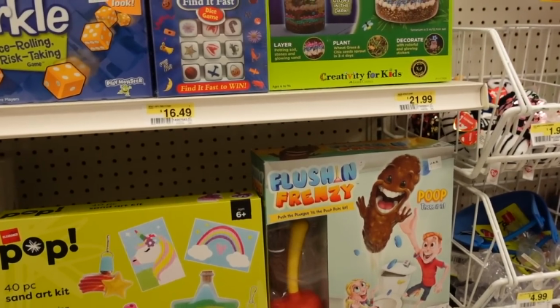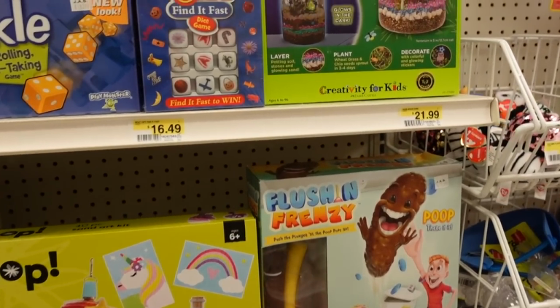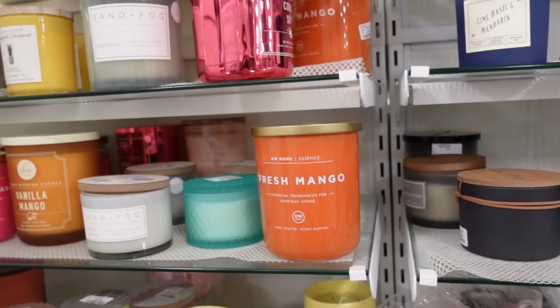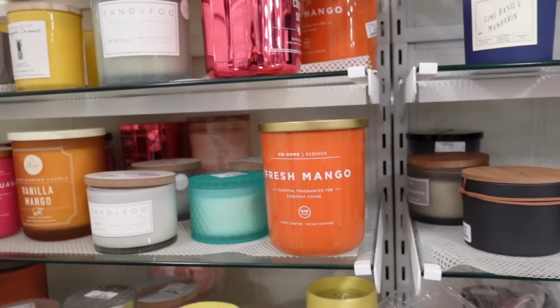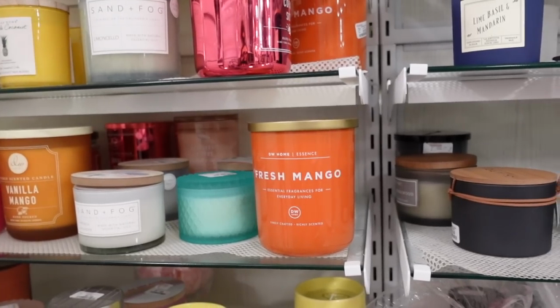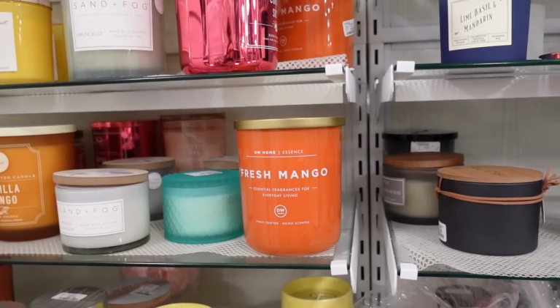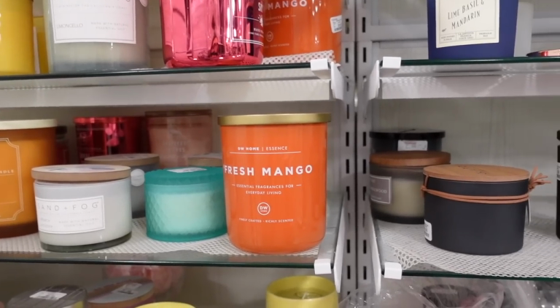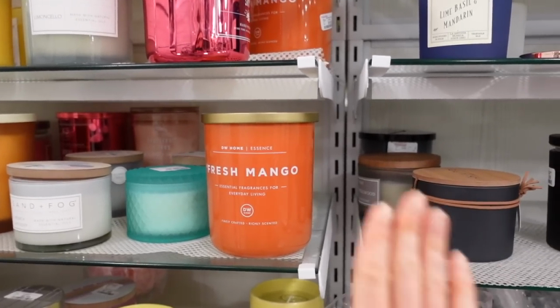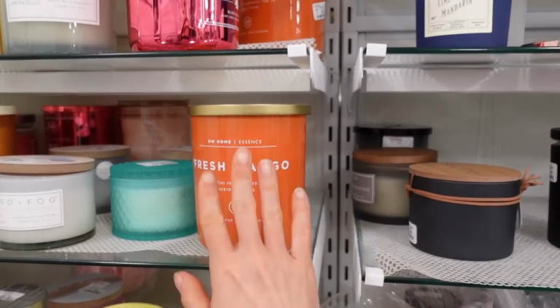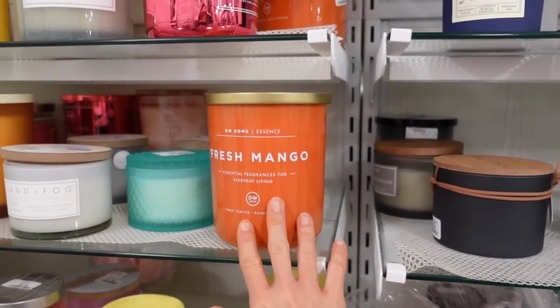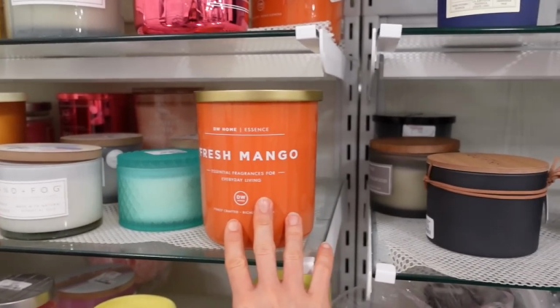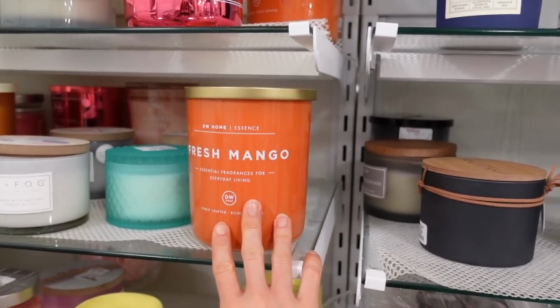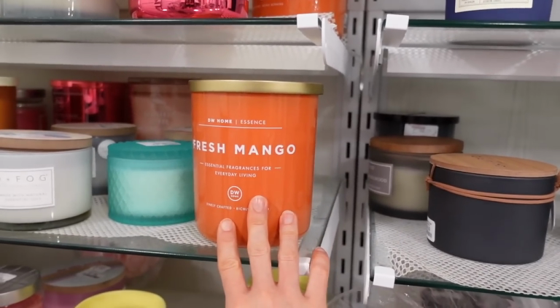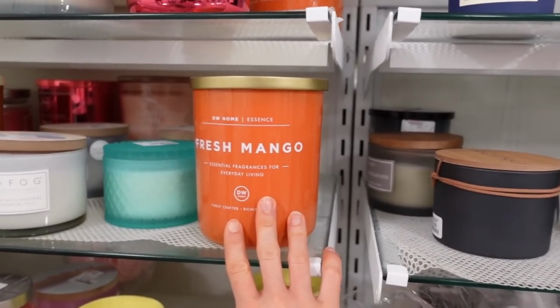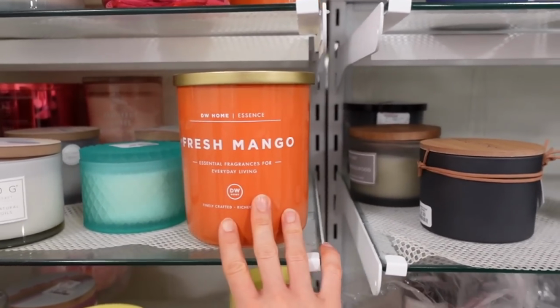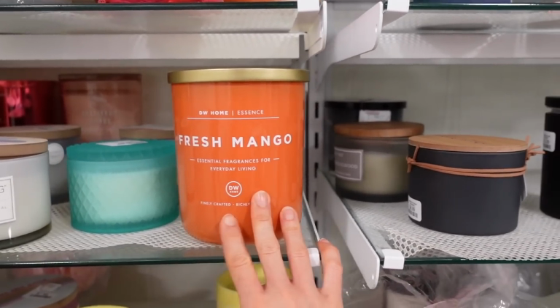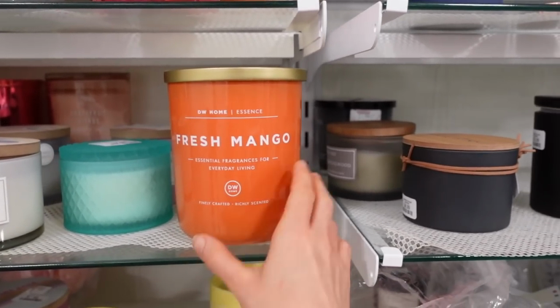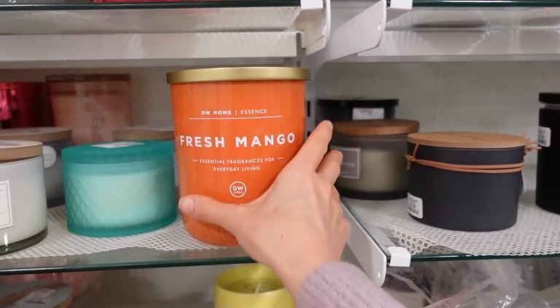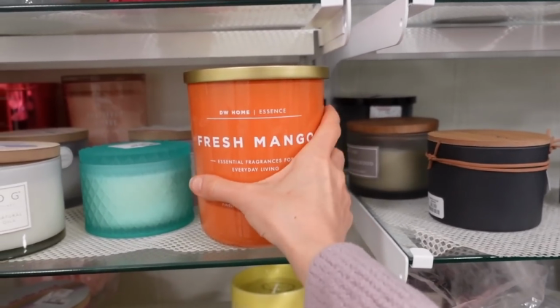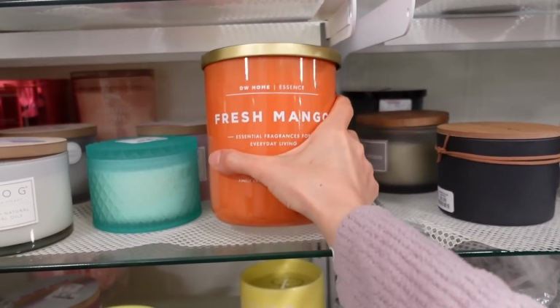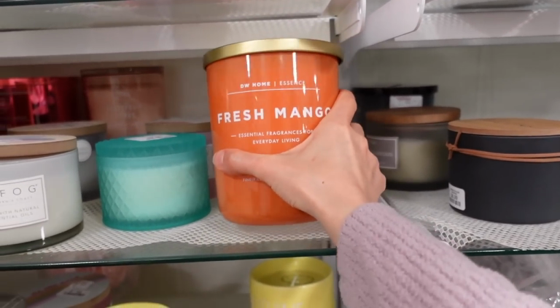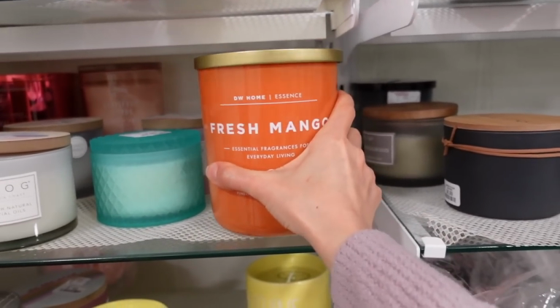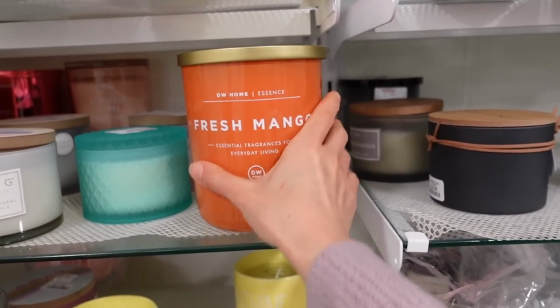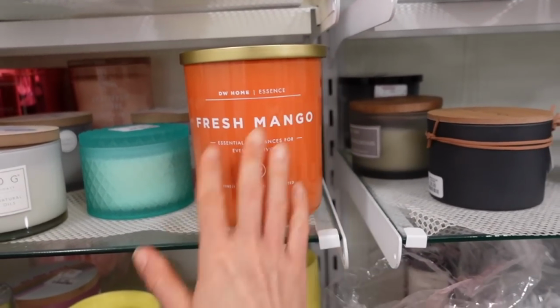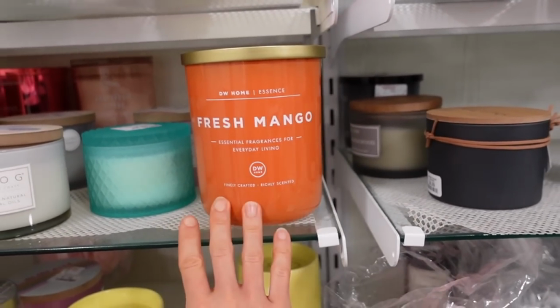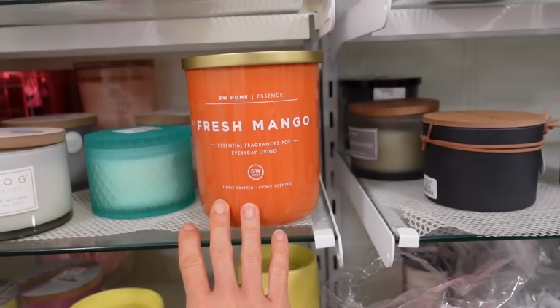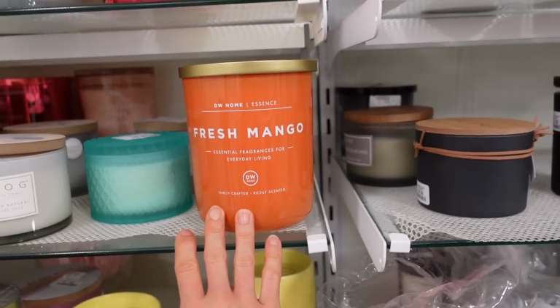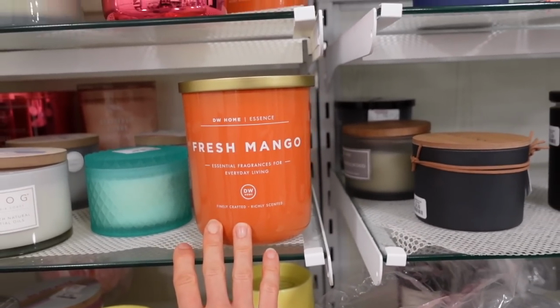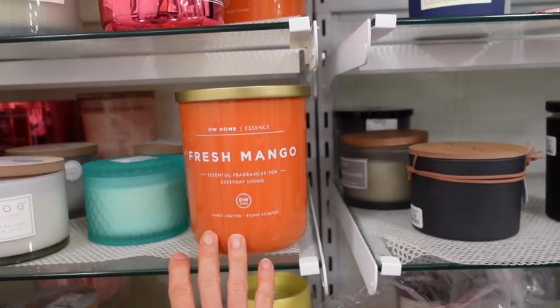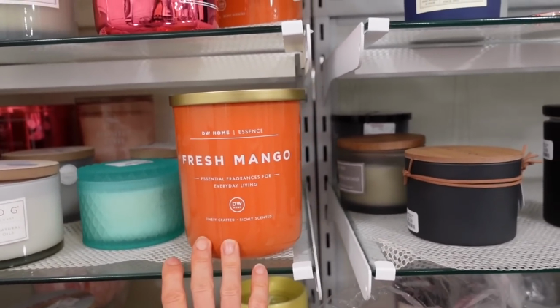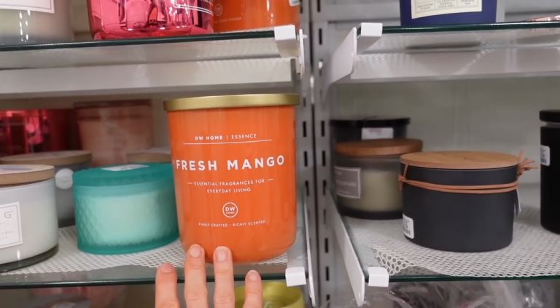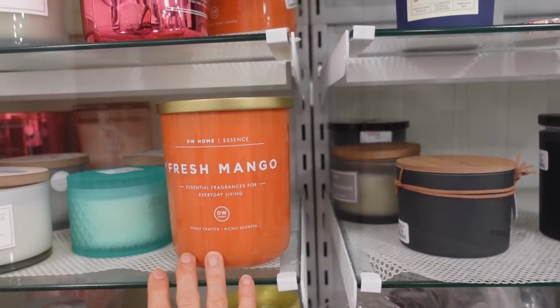I'm here in Home Goods and this fresh mango candle - I might have to have it. It smells delicious.